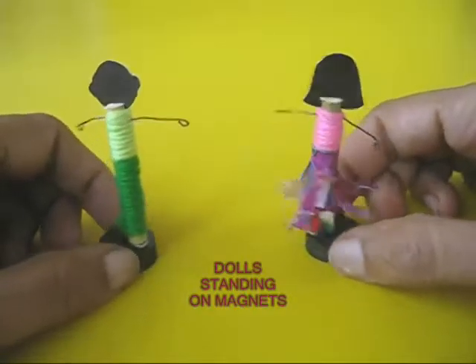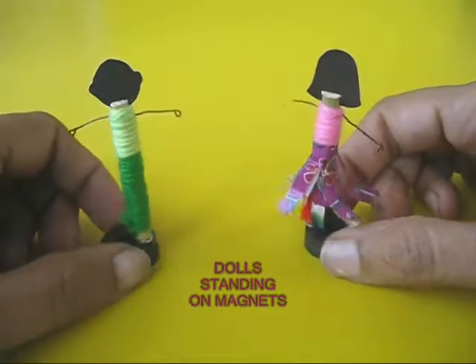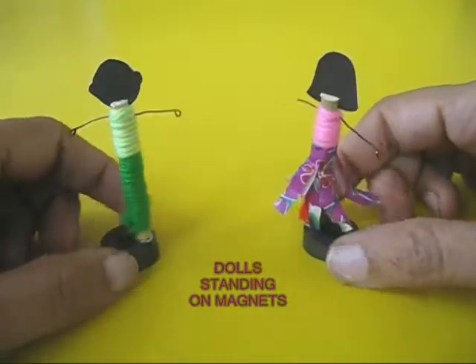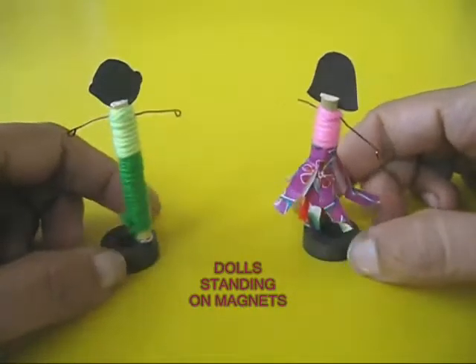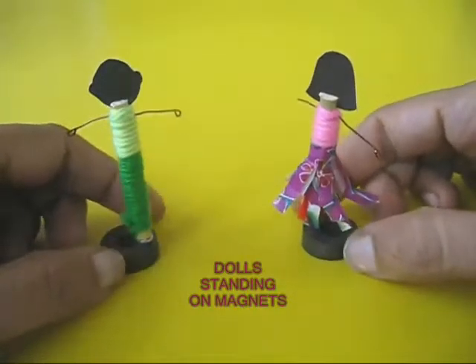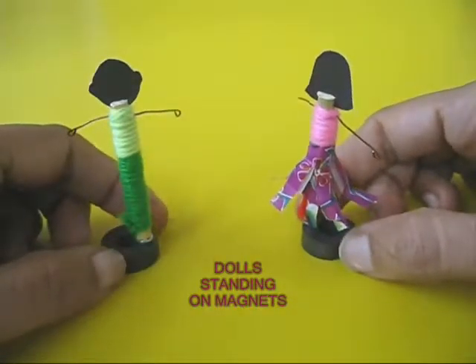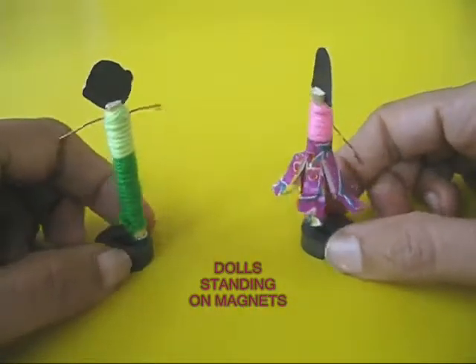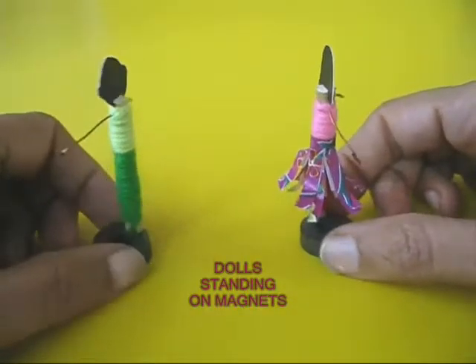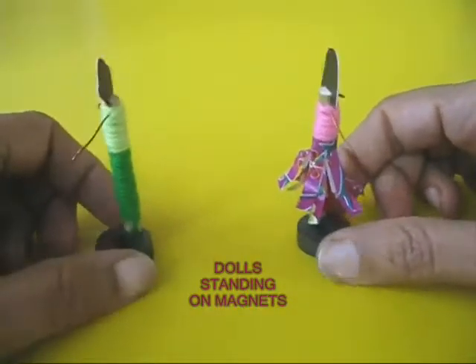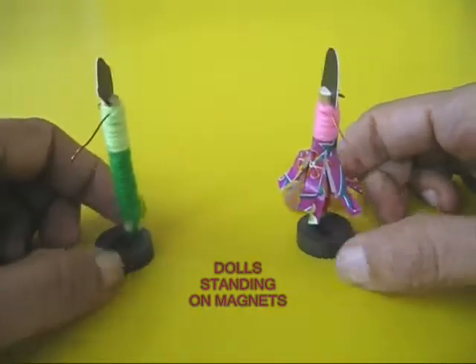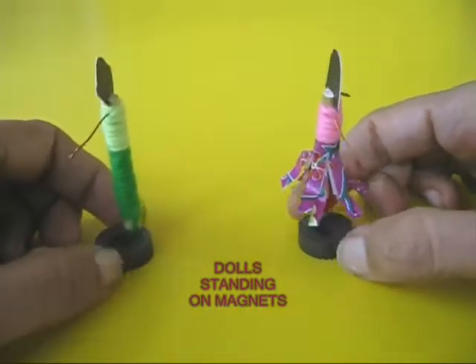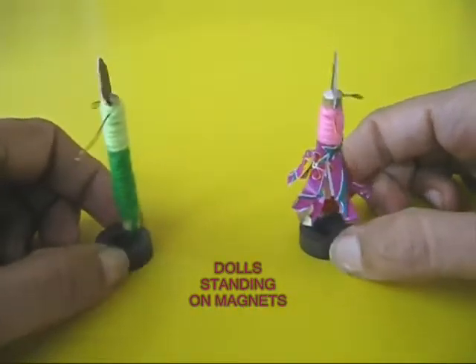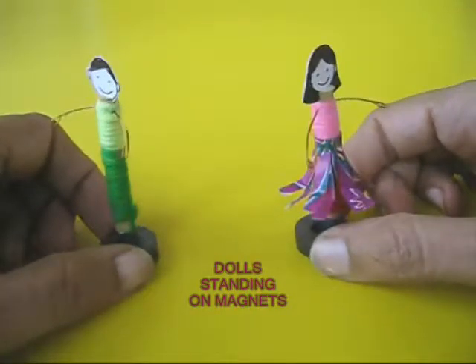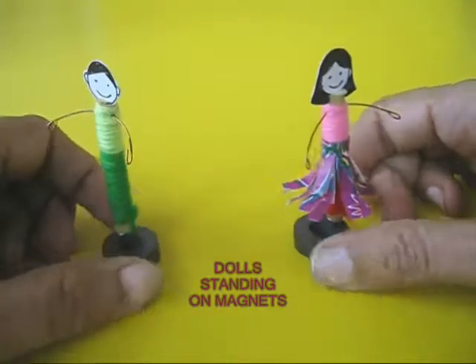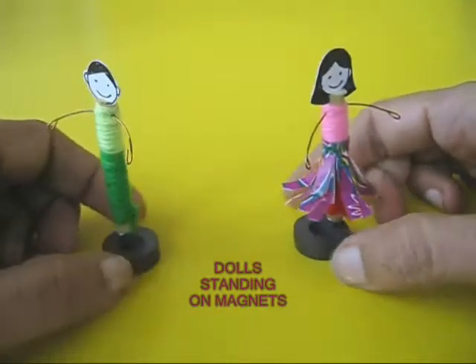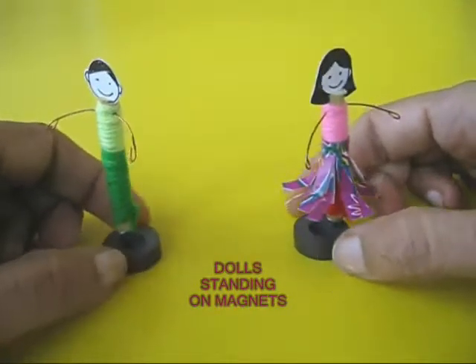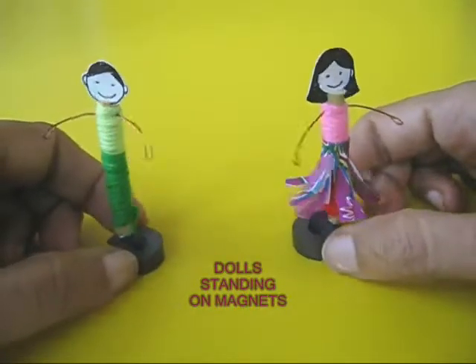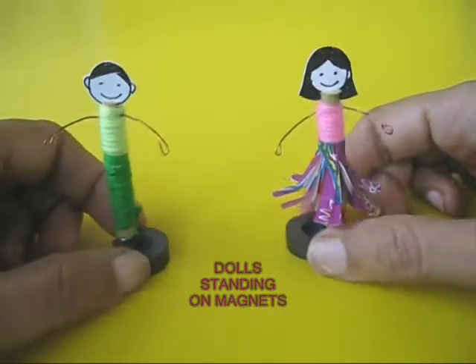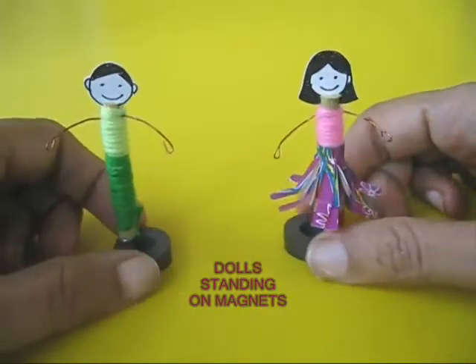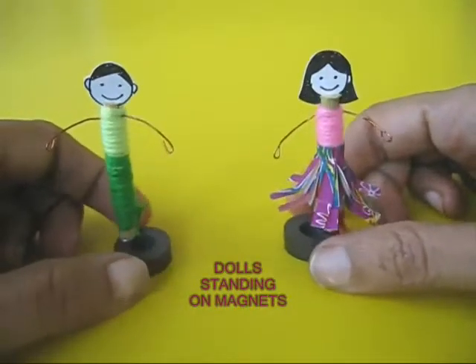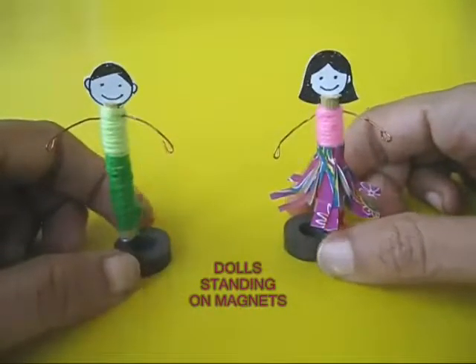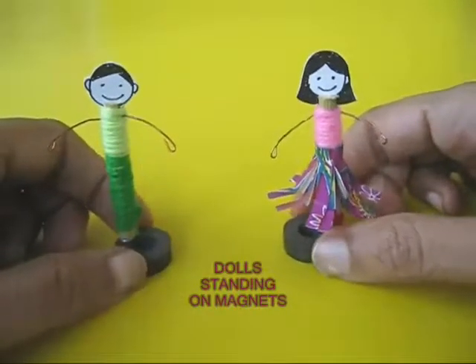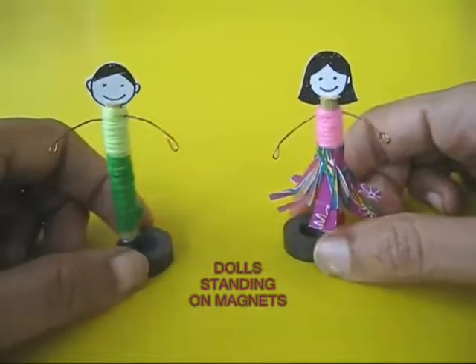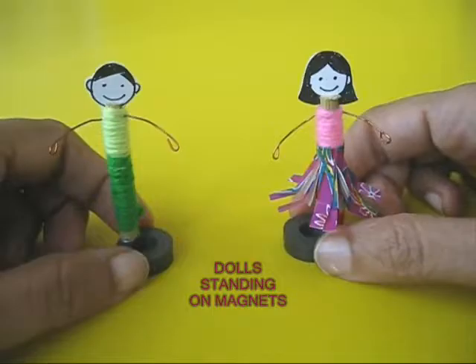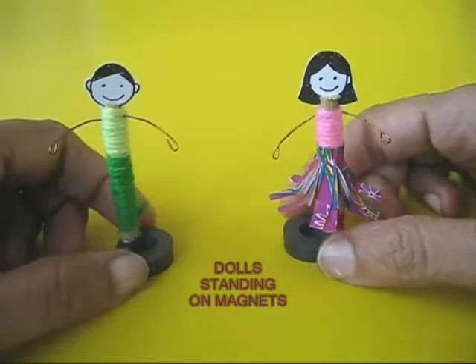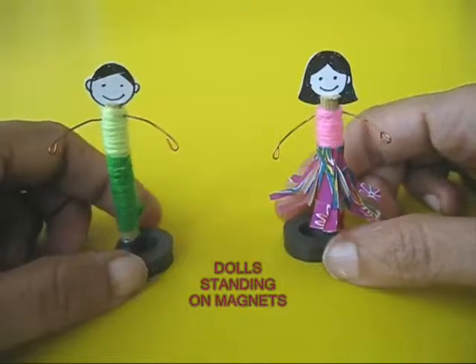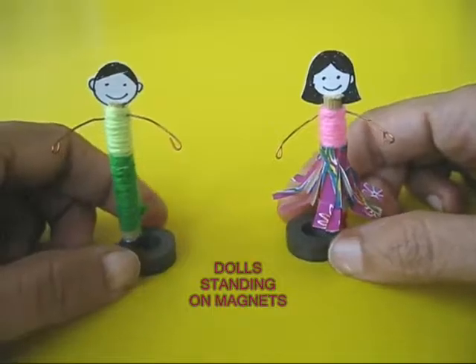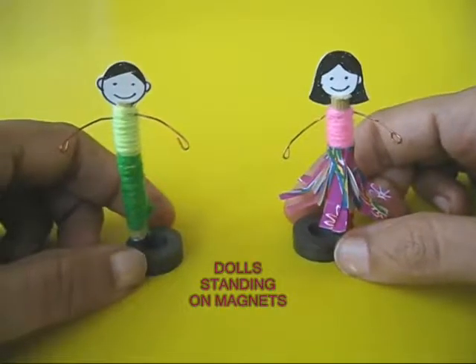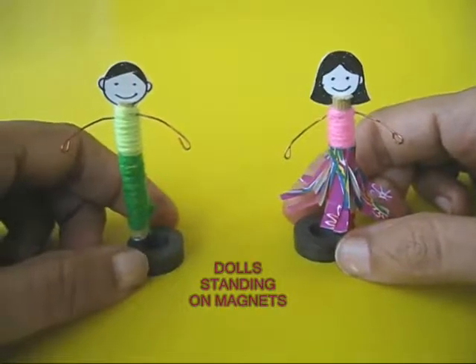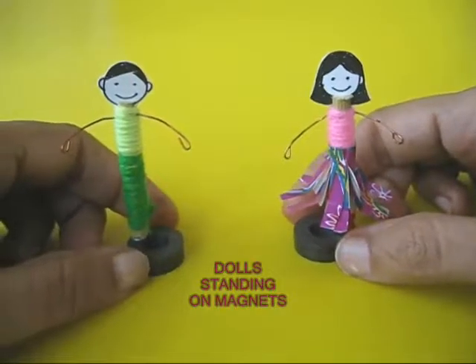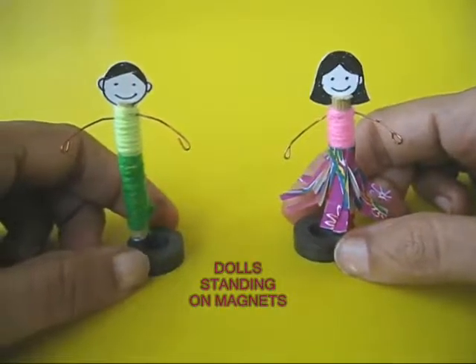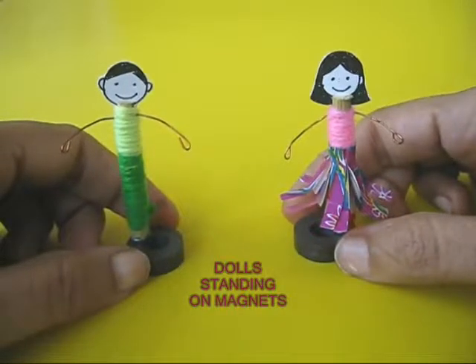Here are both the dolls — the boy doll and the girl doll. They are standing on magnets and they are ready.